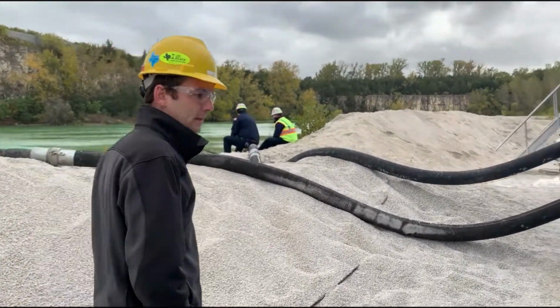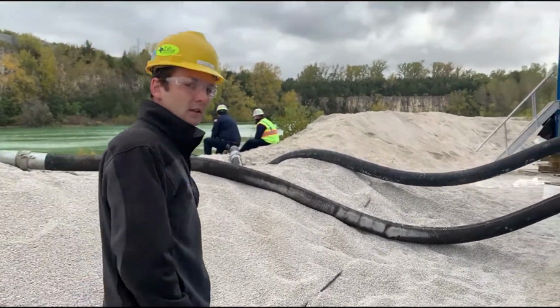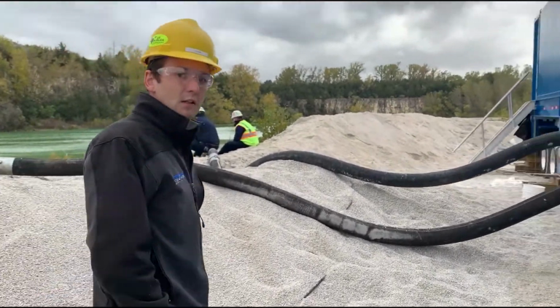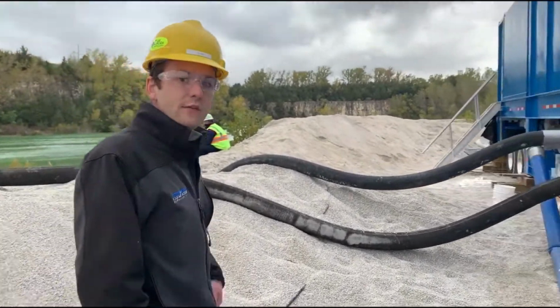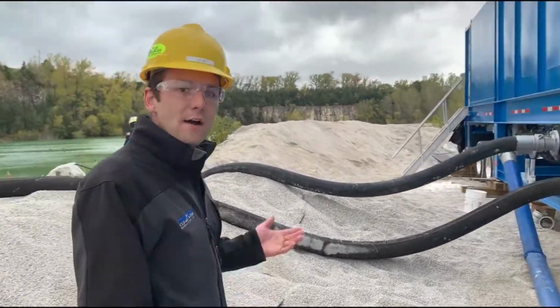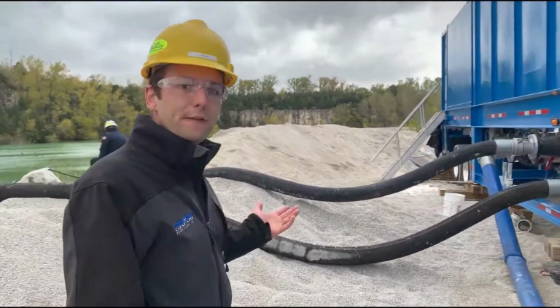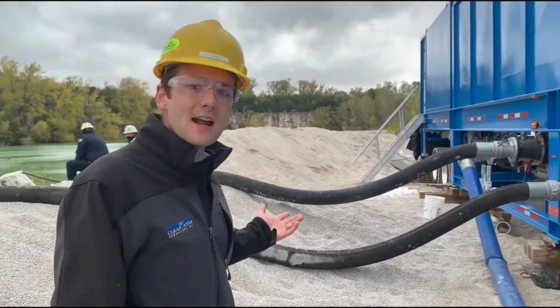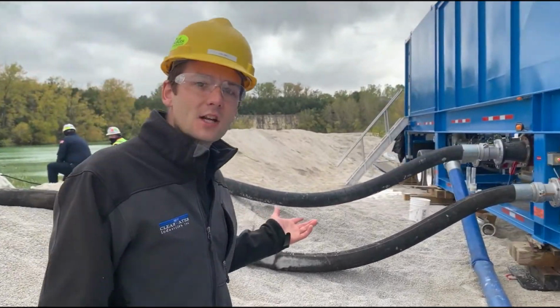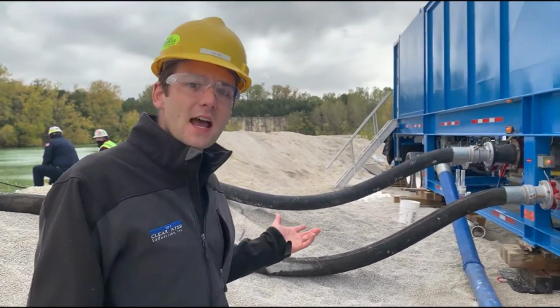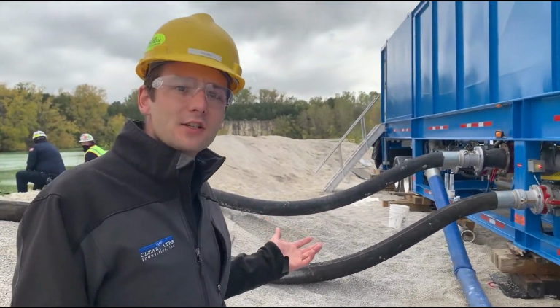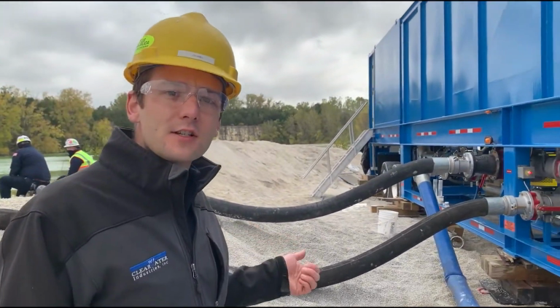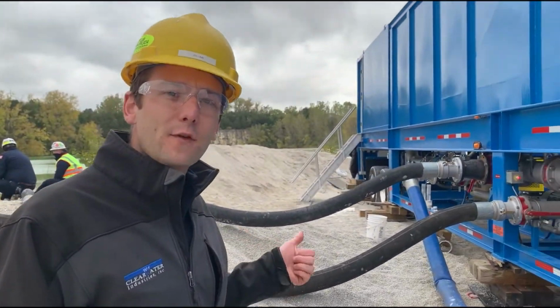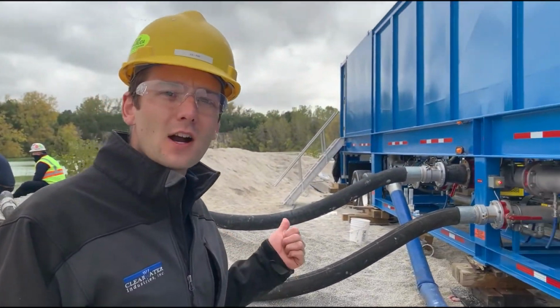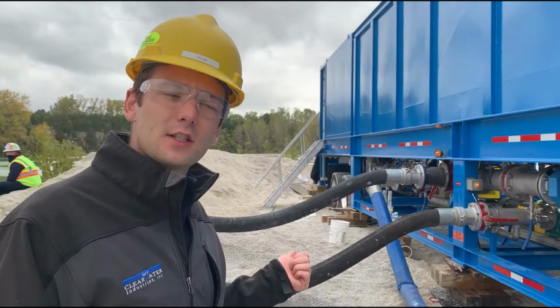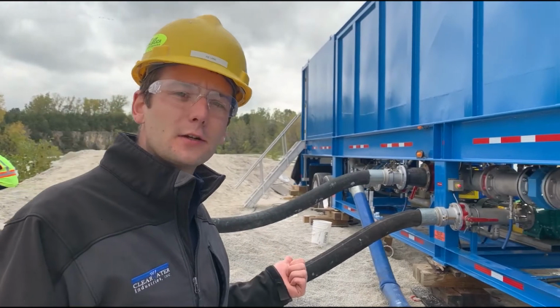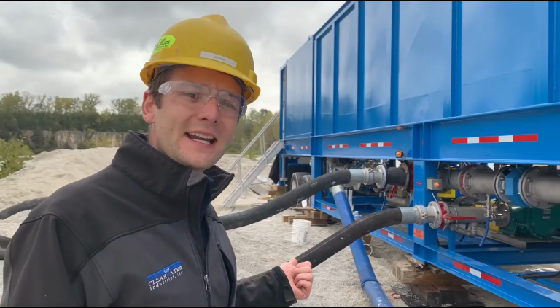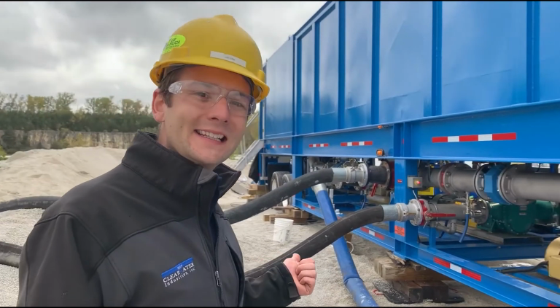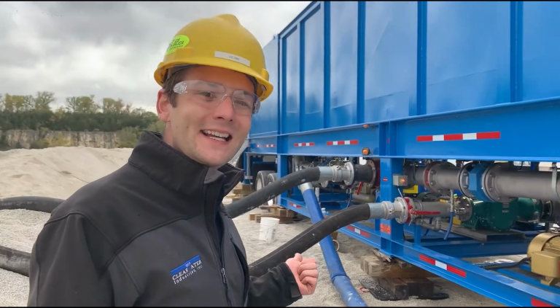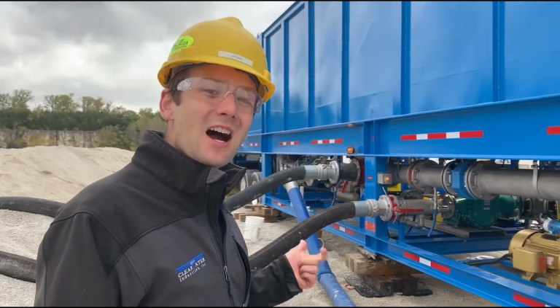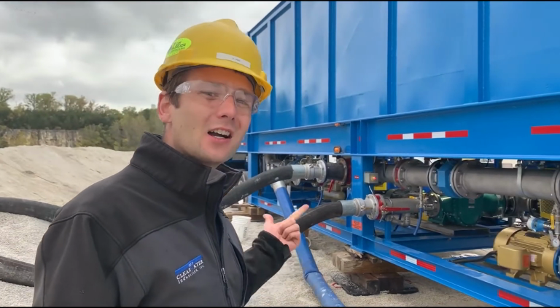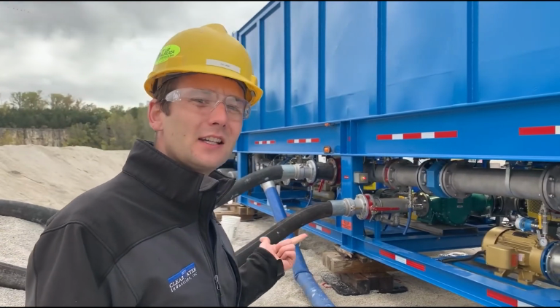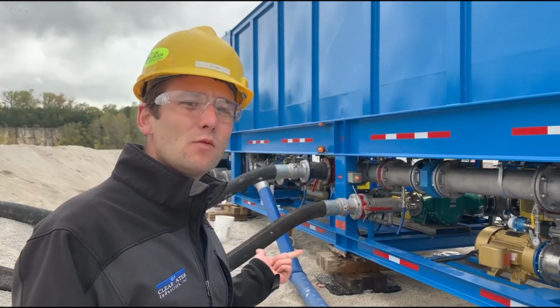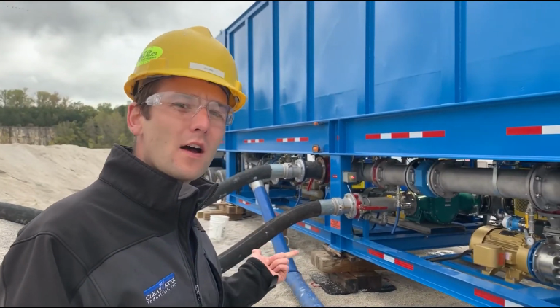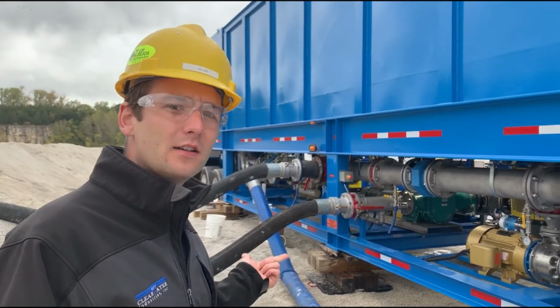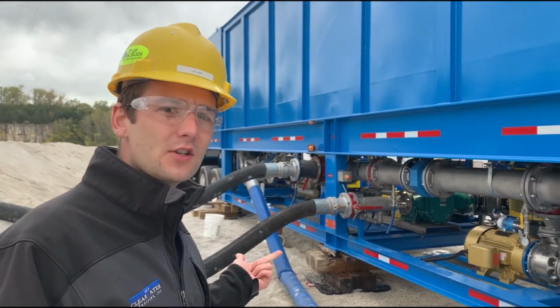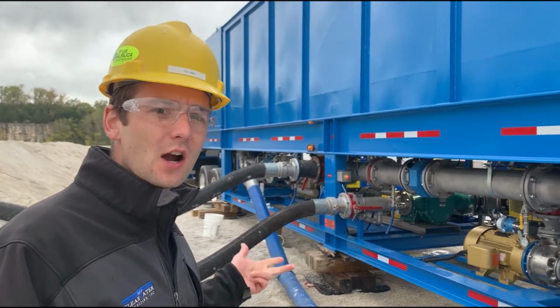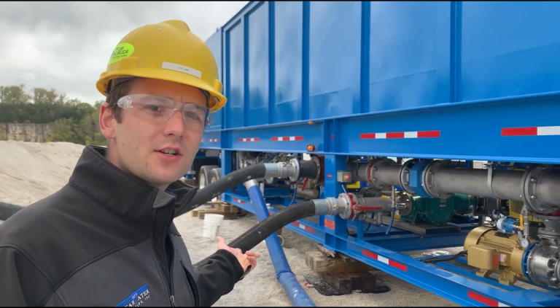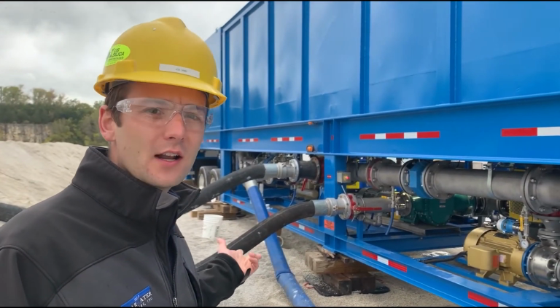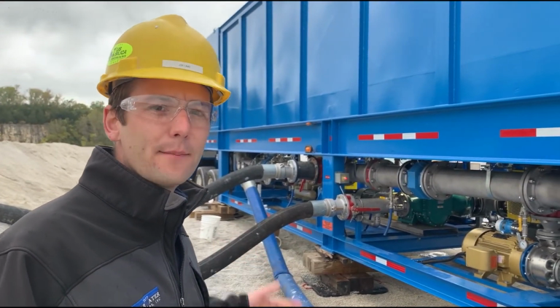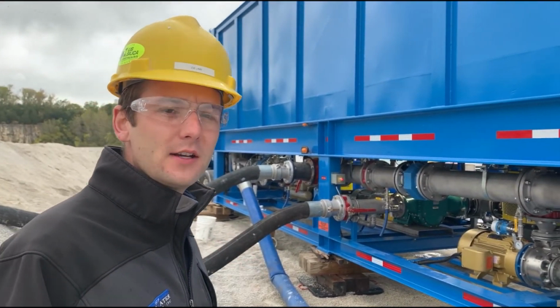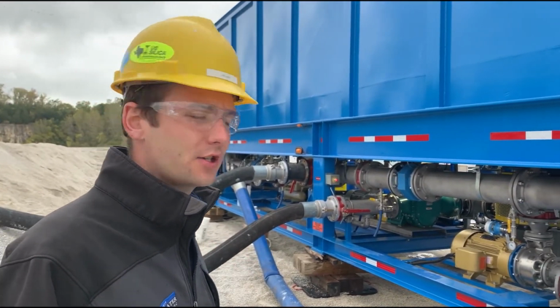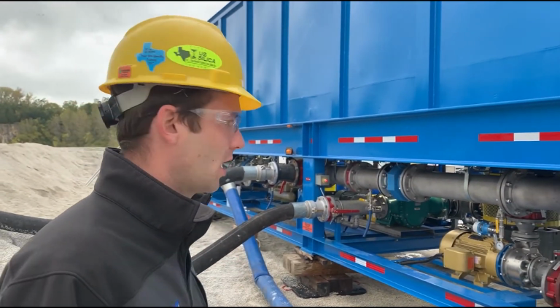We've got flange connections for our slurry inlet, our clean water discharge, and our mud discharge.